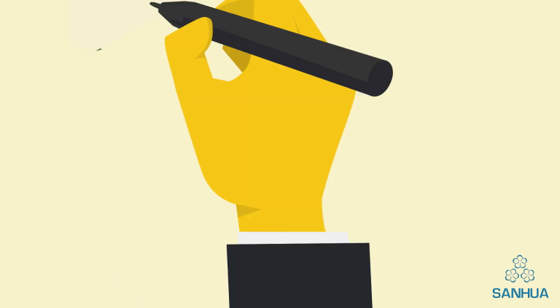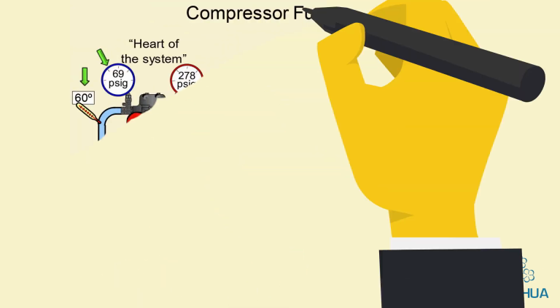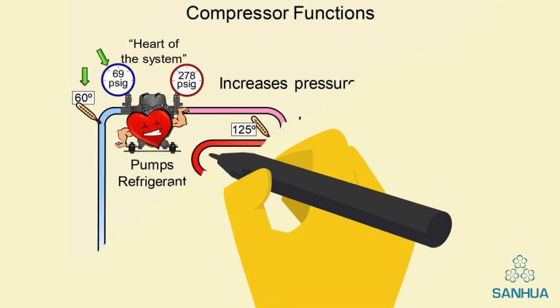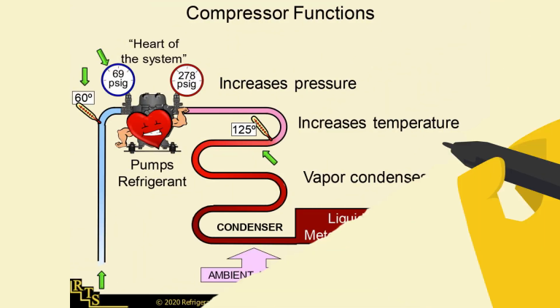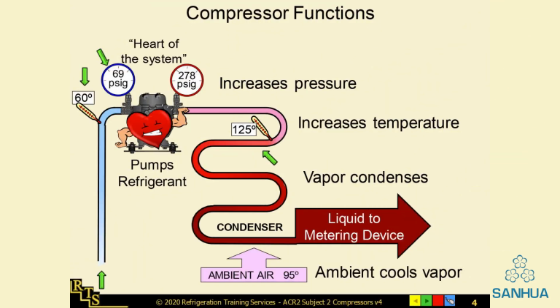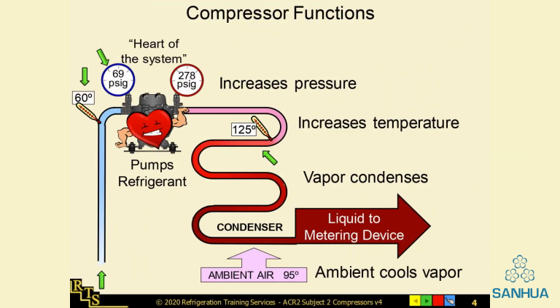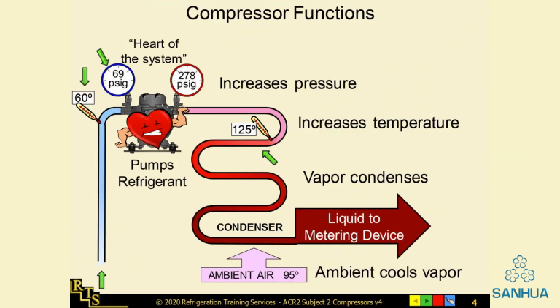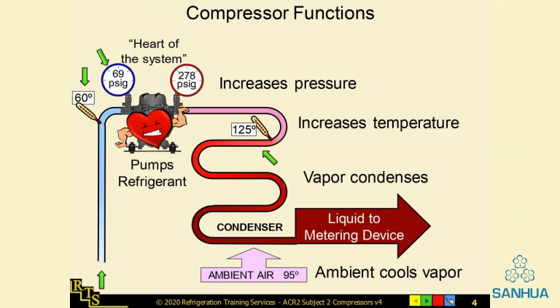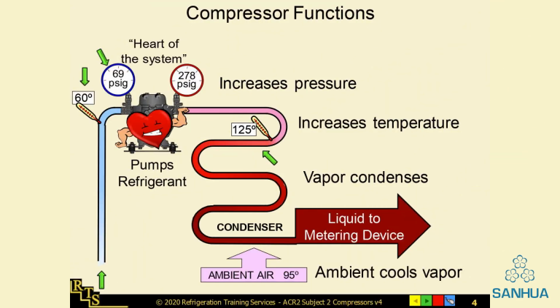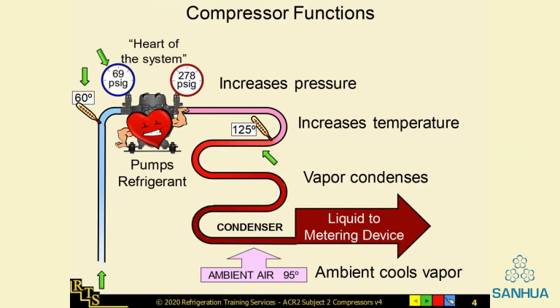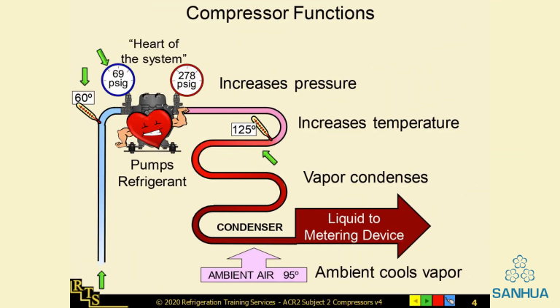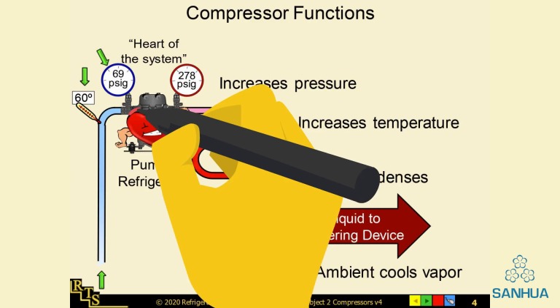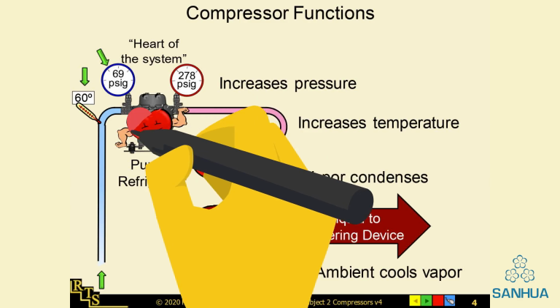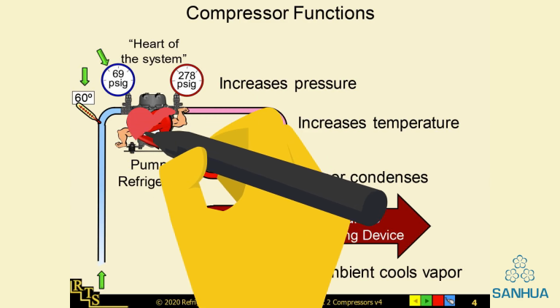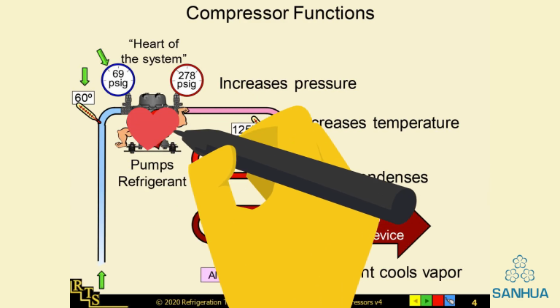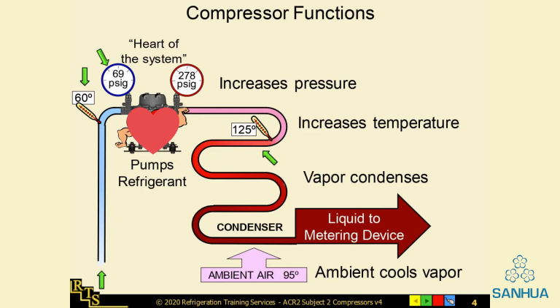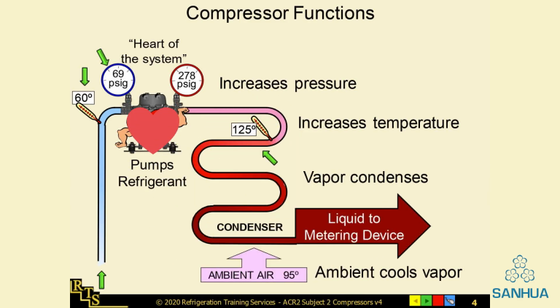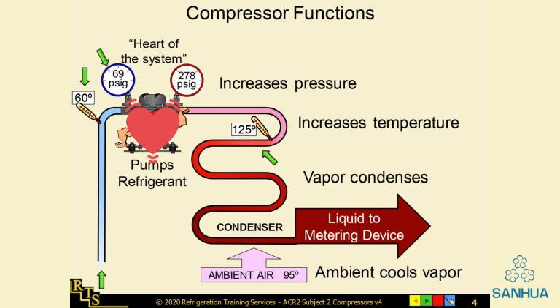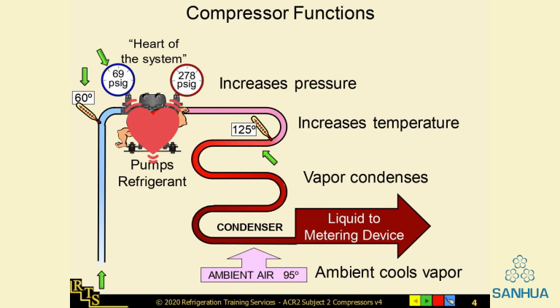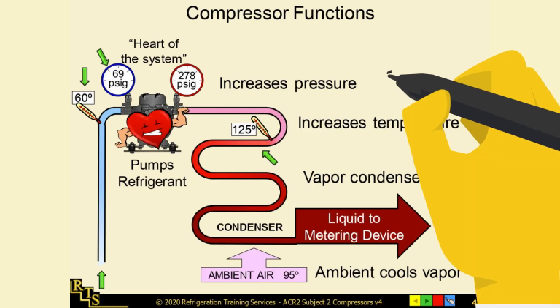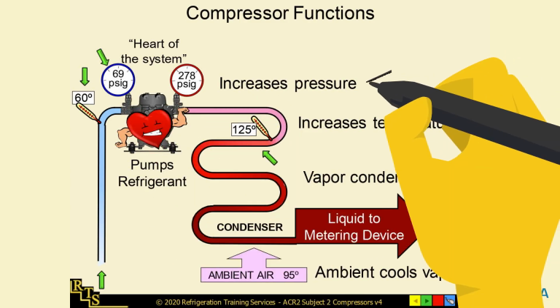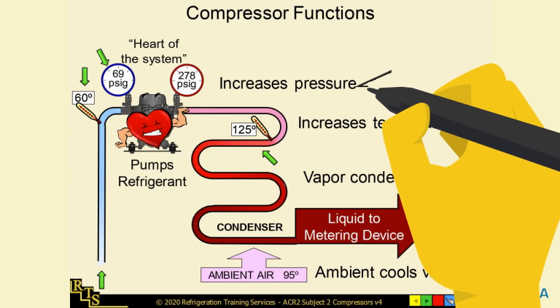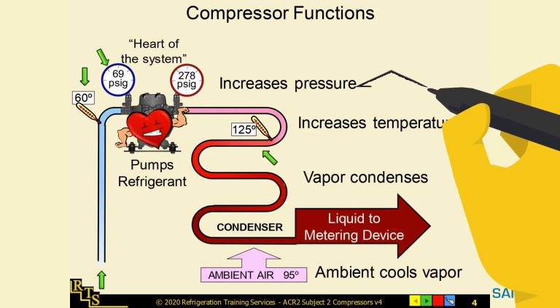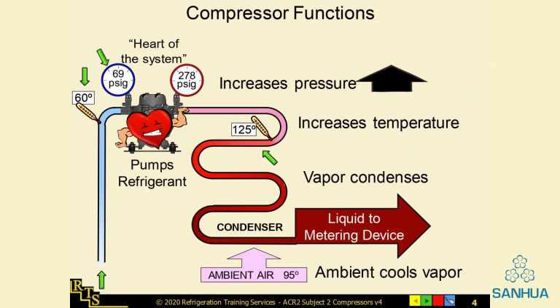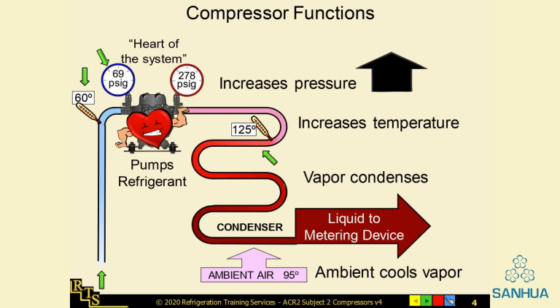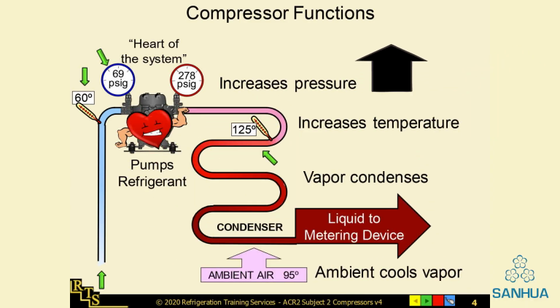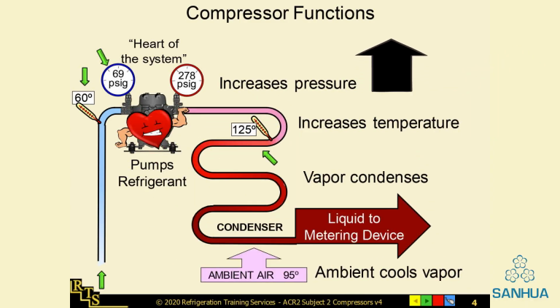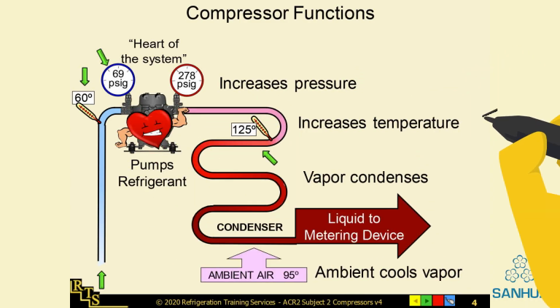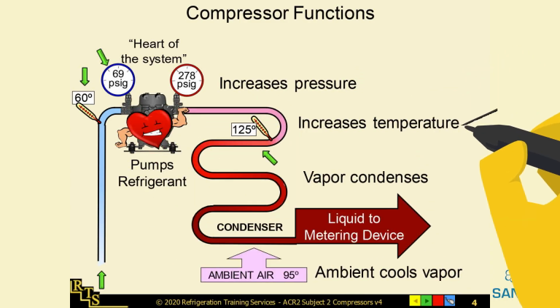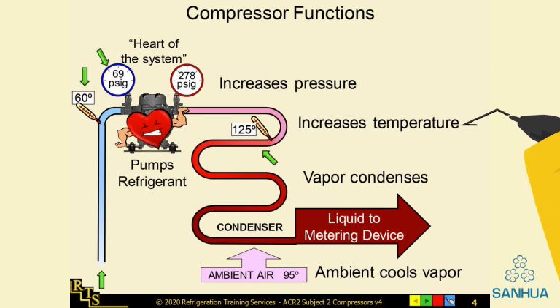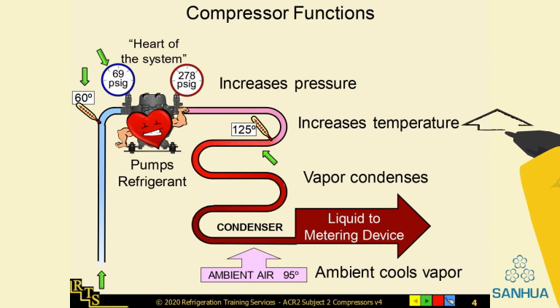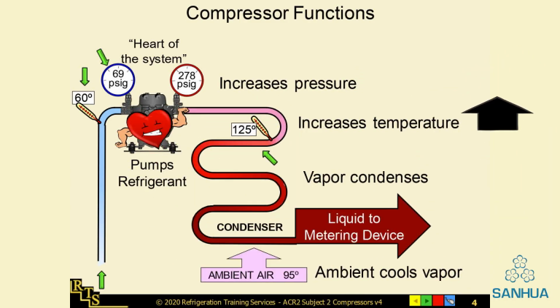Think of the compressor as the heart of the system. It pumps refrigerant, increases pressure, and increases temperature.